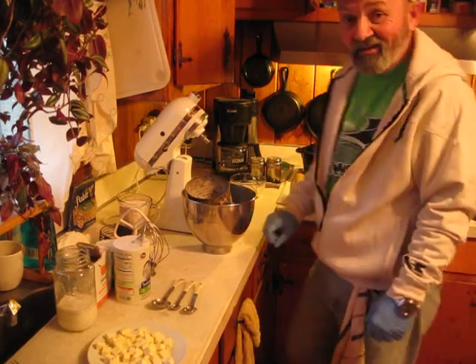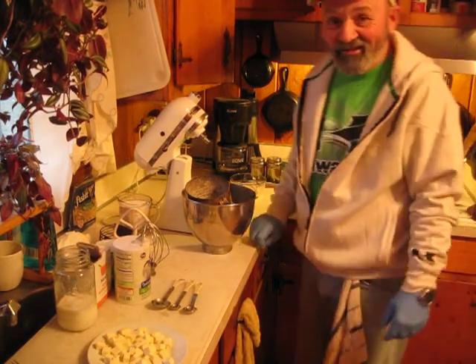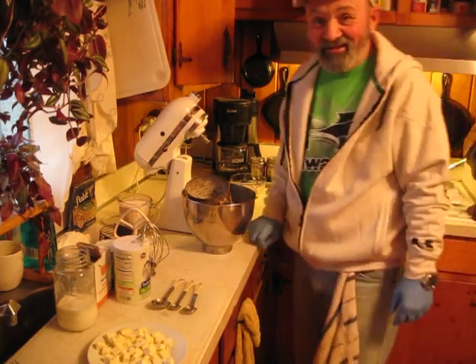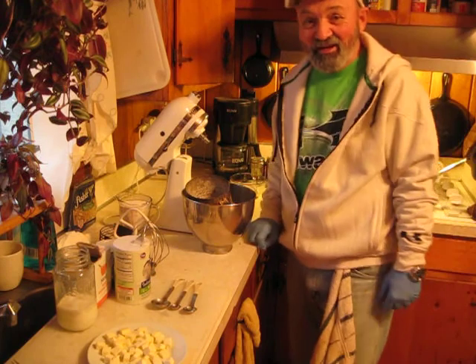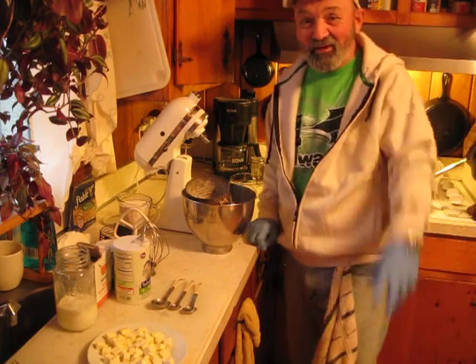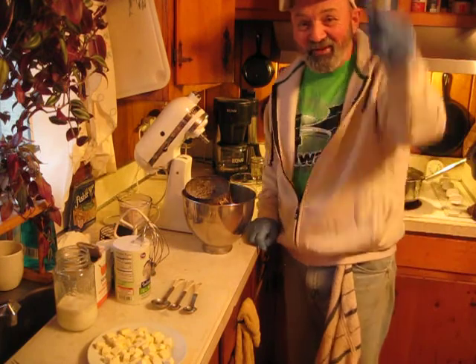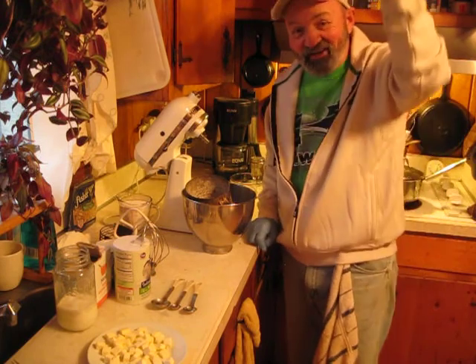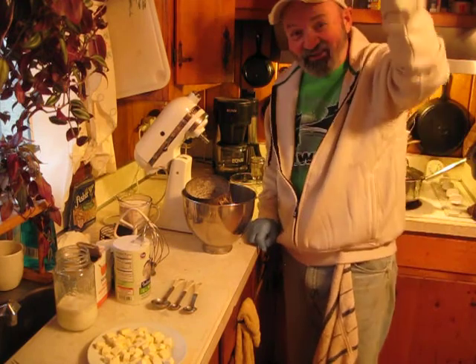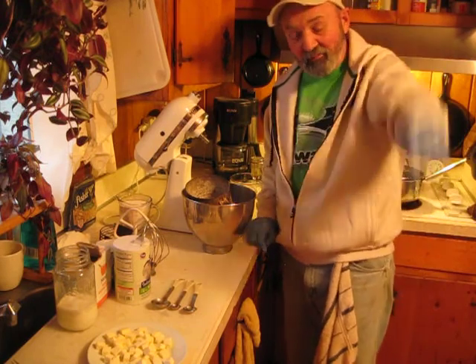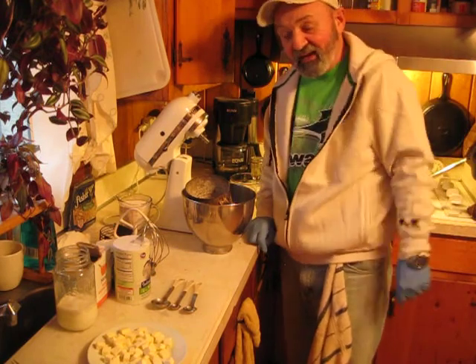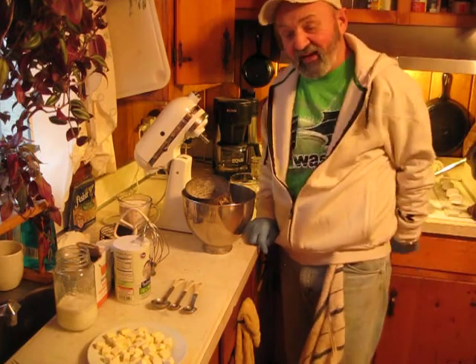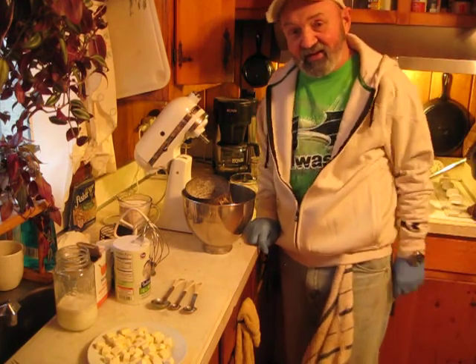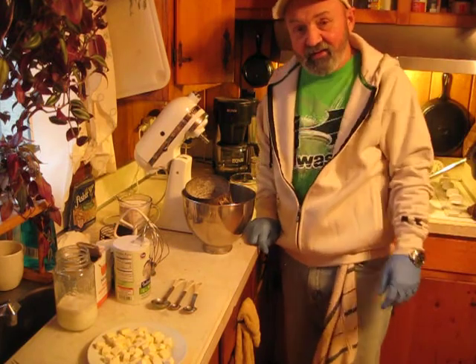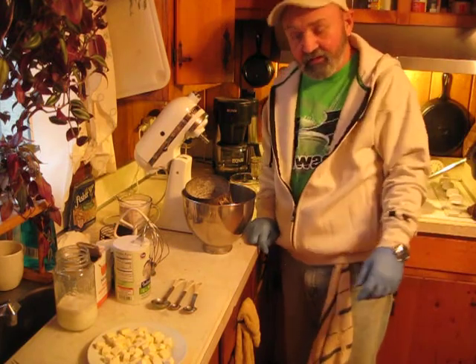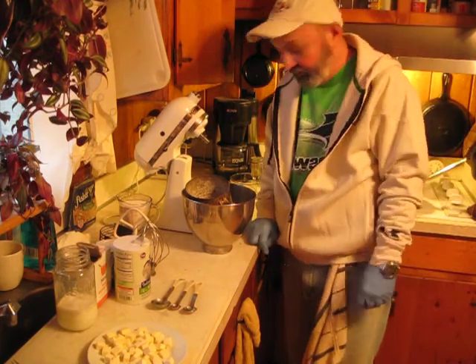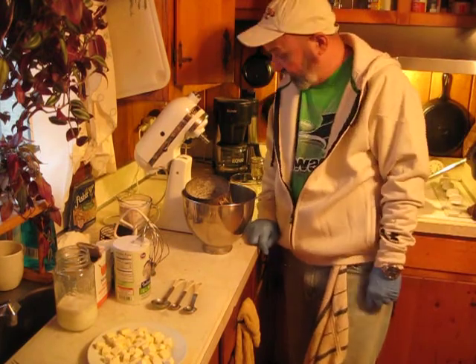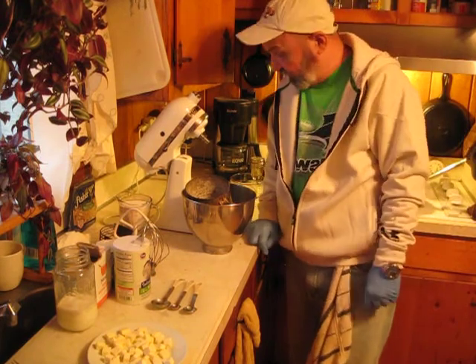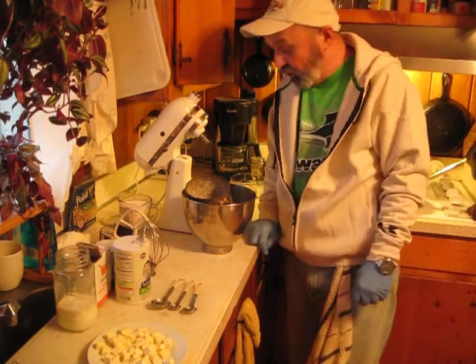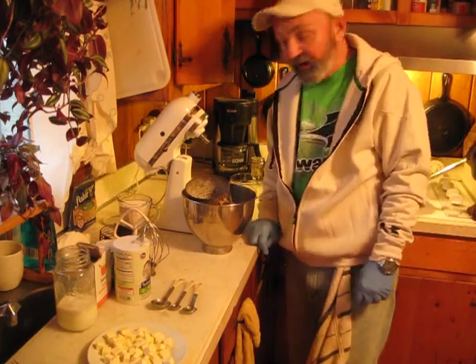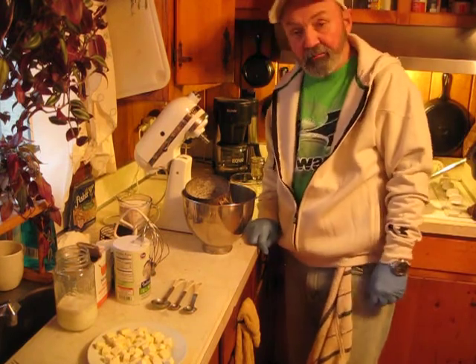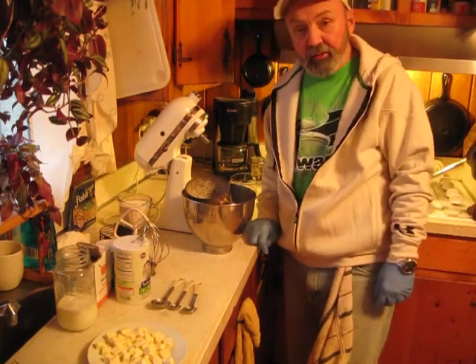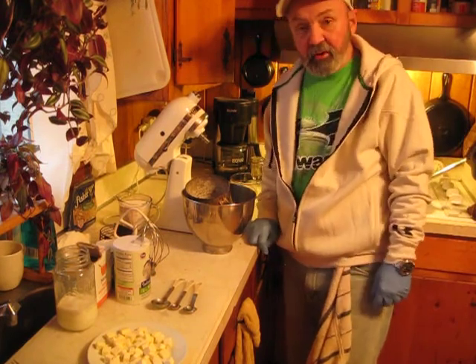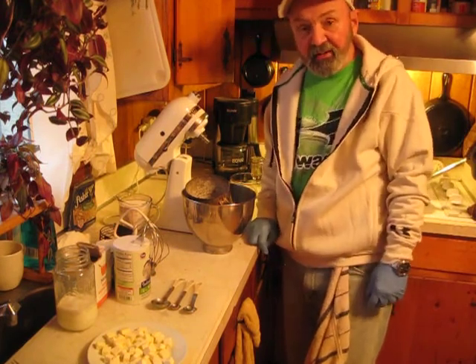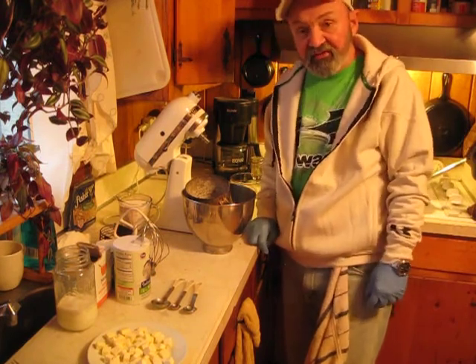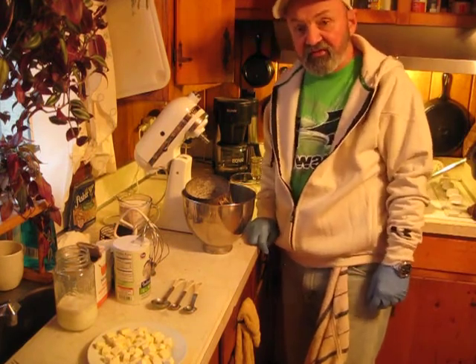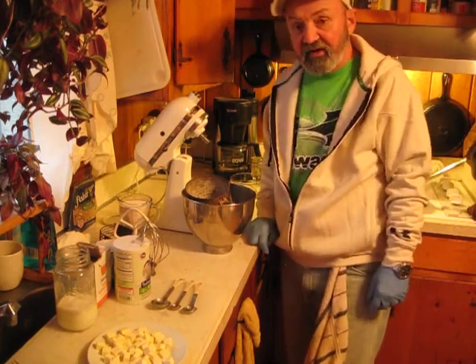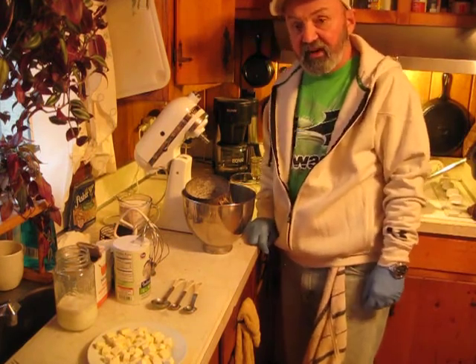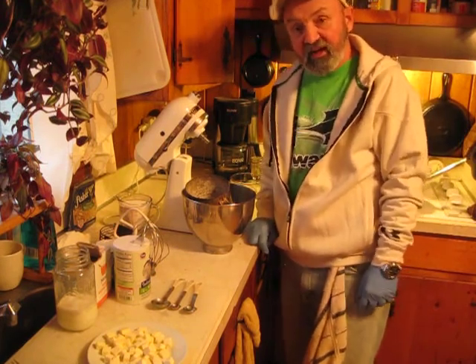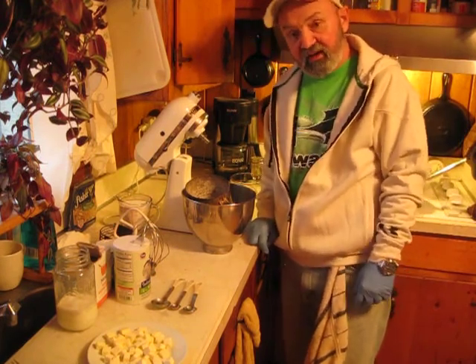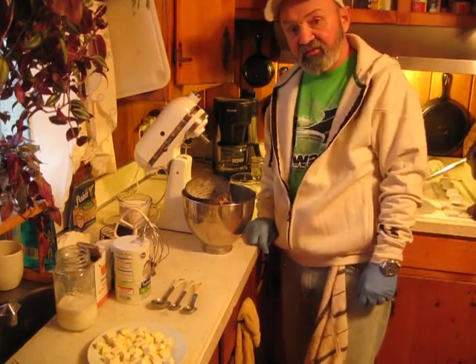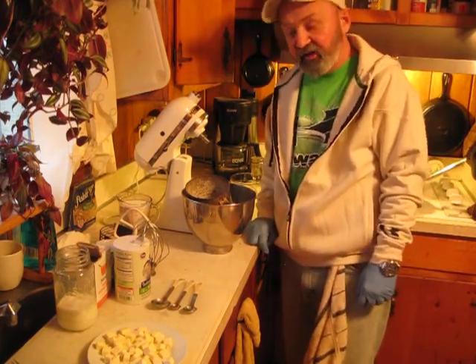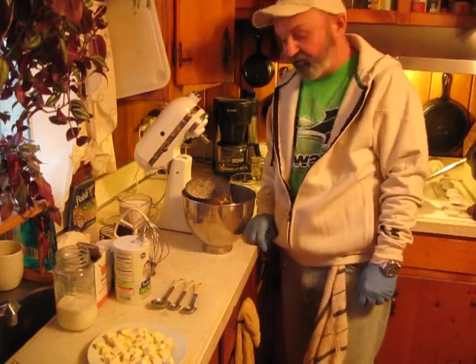Hey everybody, this is me, Andy. We're going to make some buttermilk biscuits today in Andy's kitchen.